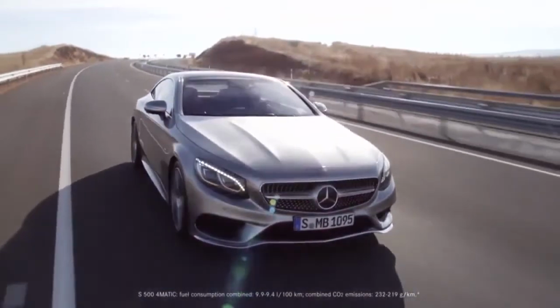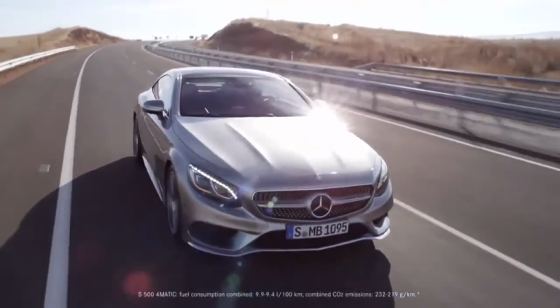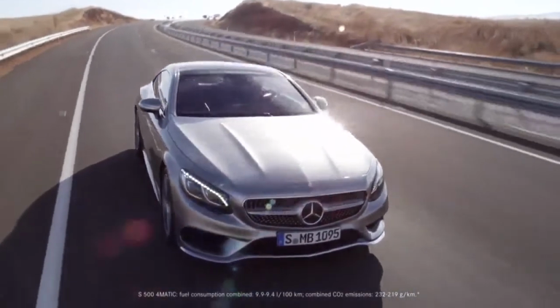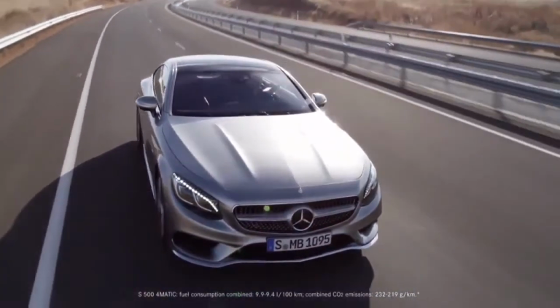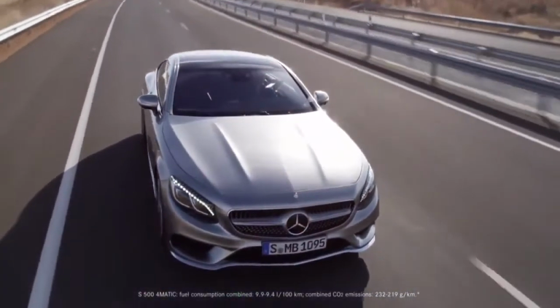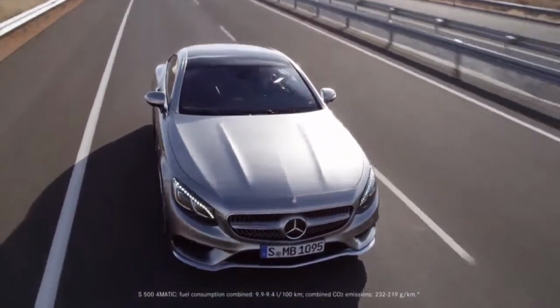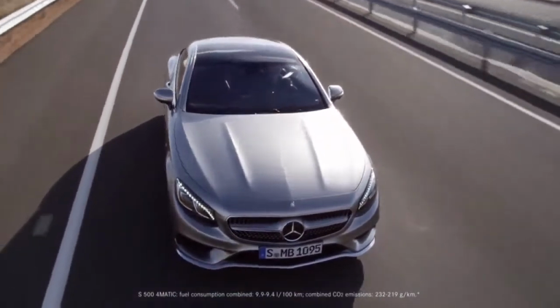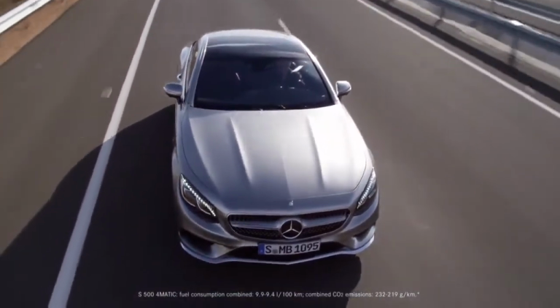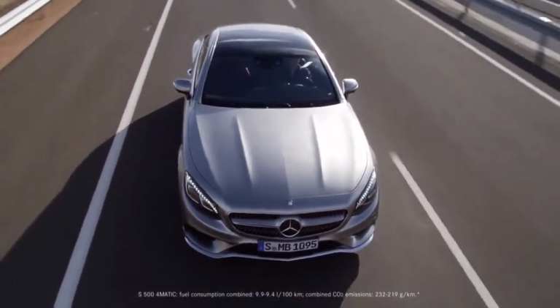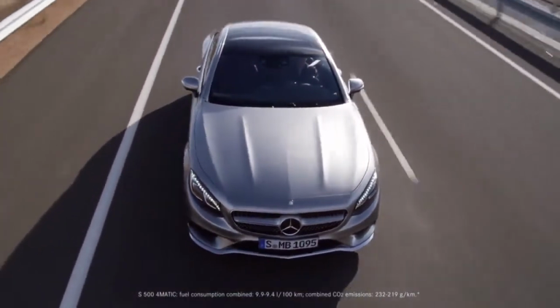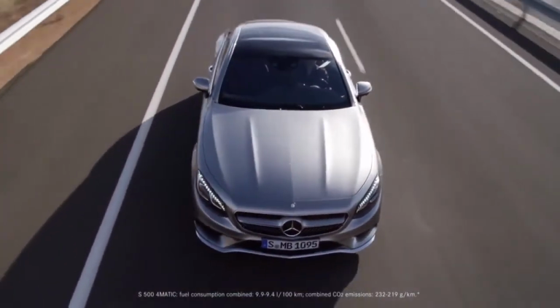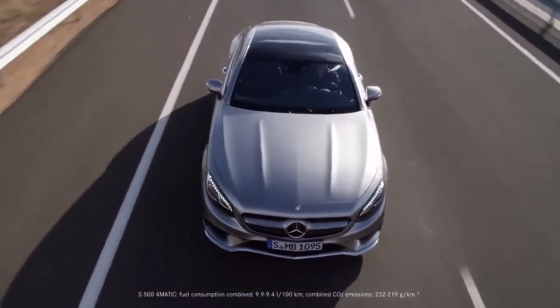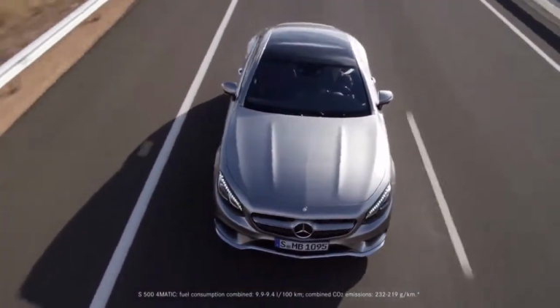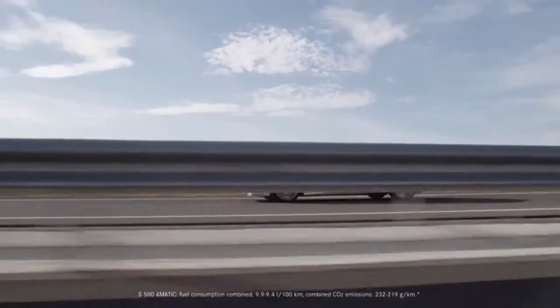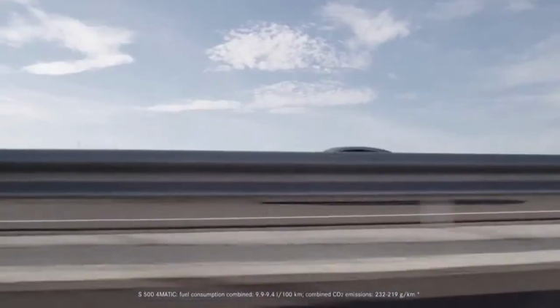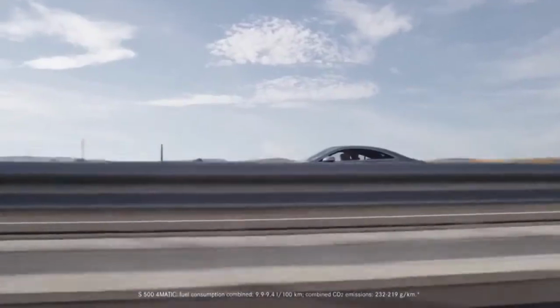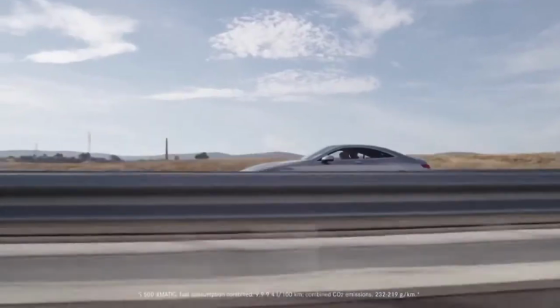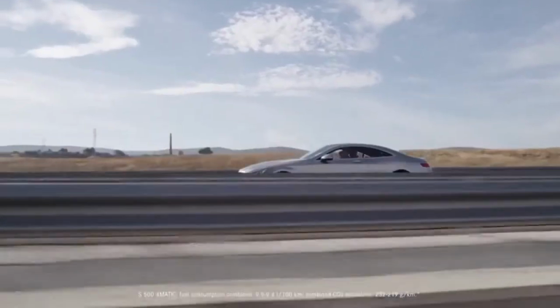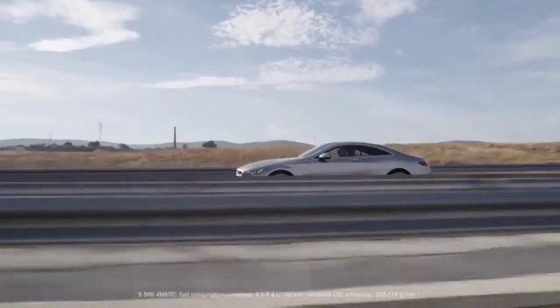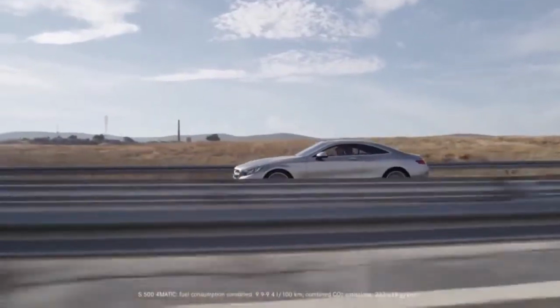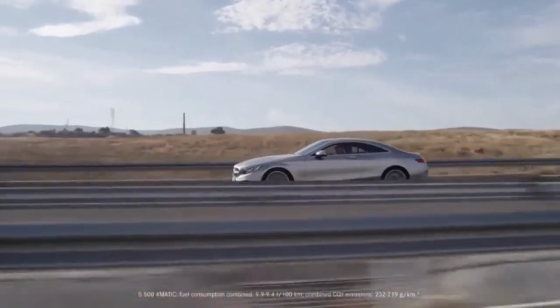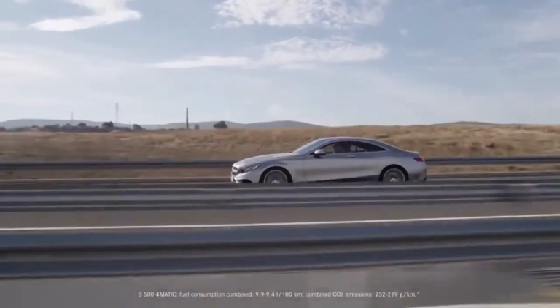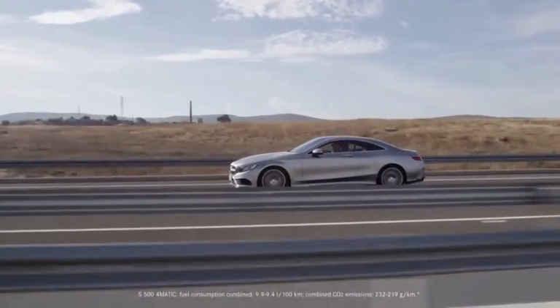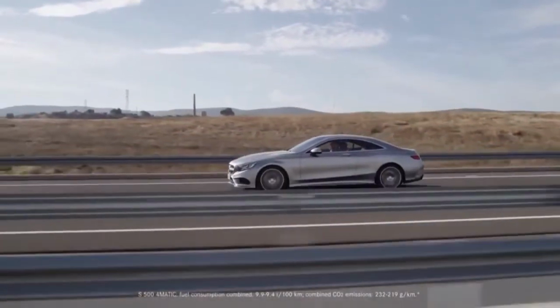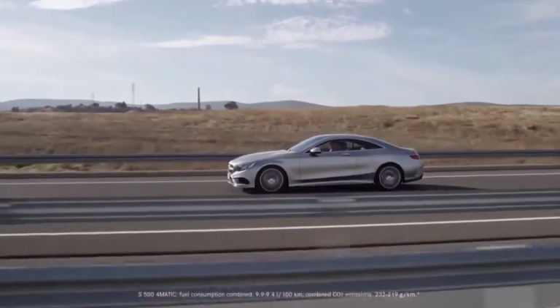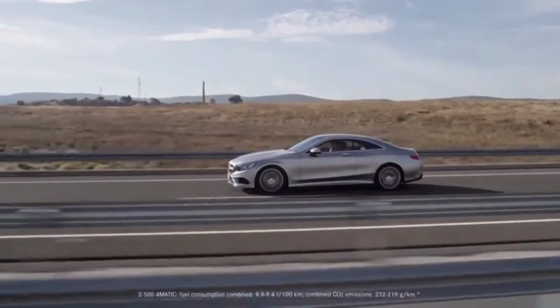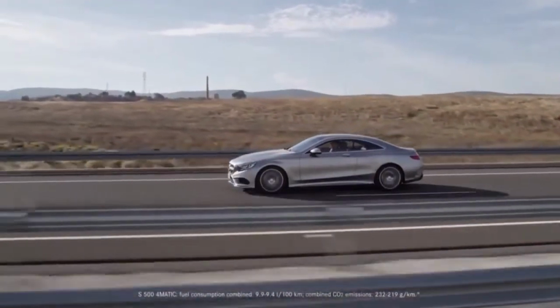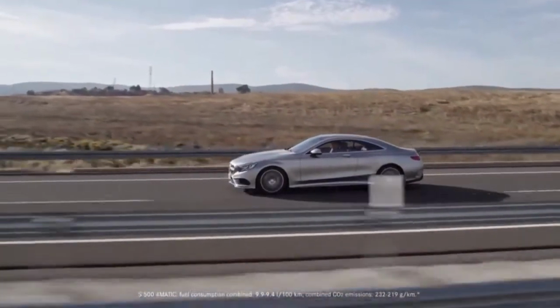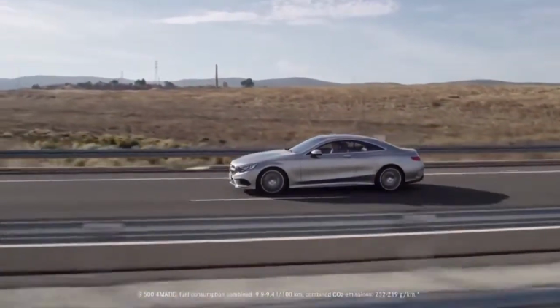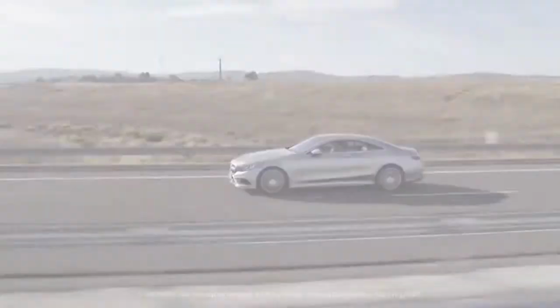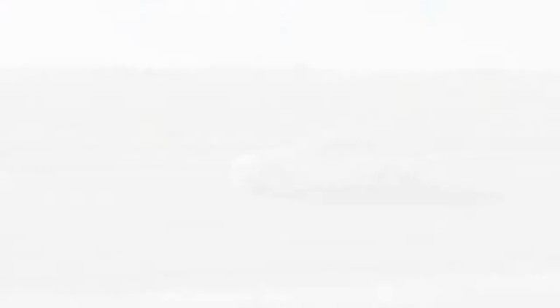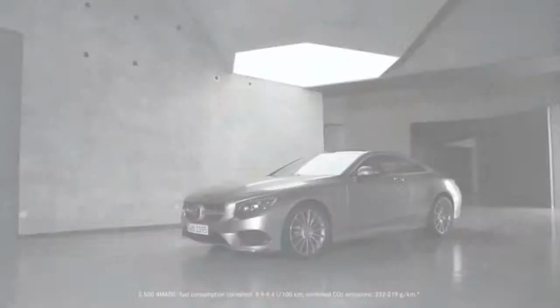The new S-Class Coupe celebrates its world premiere at the Geneva Motor Show 2014.